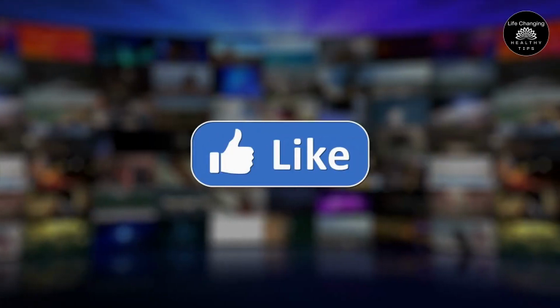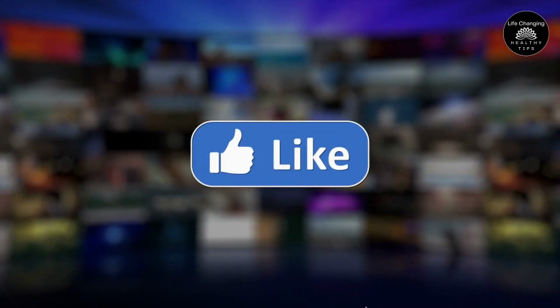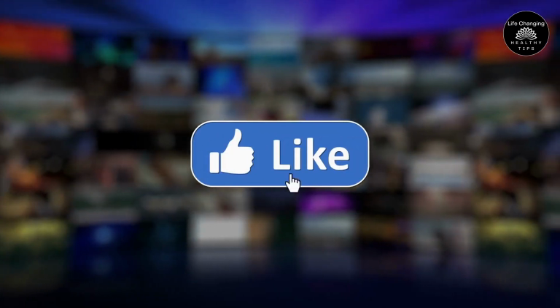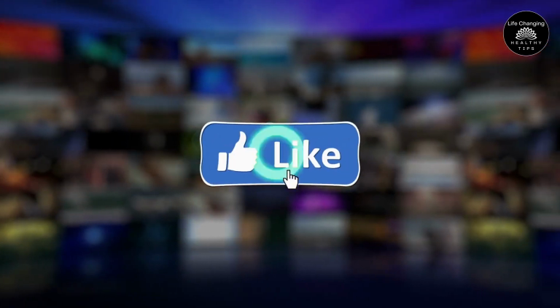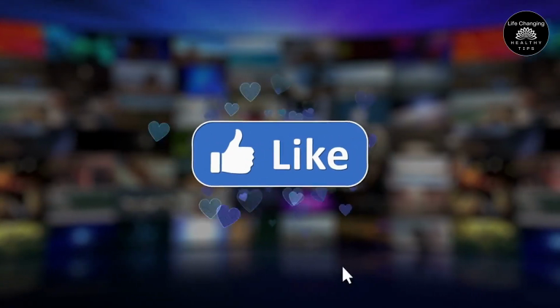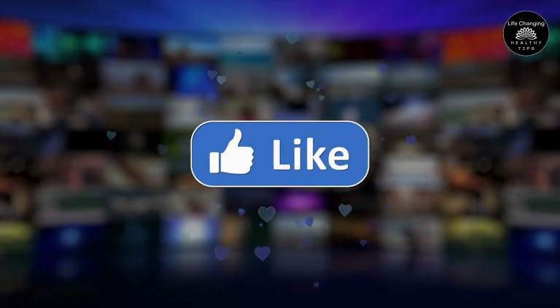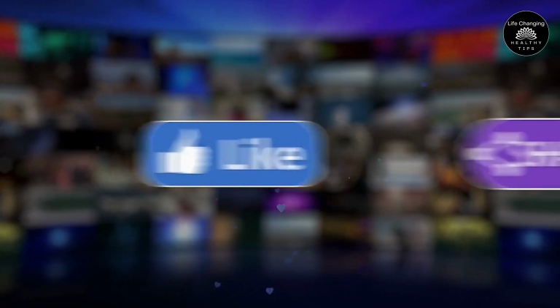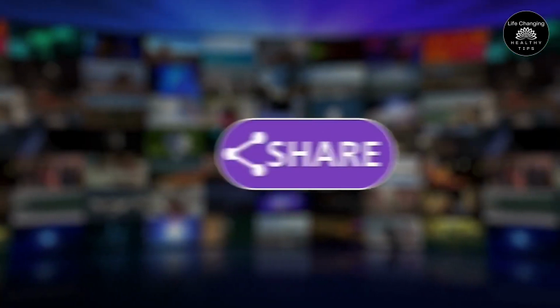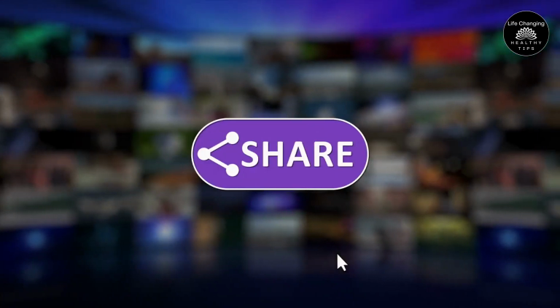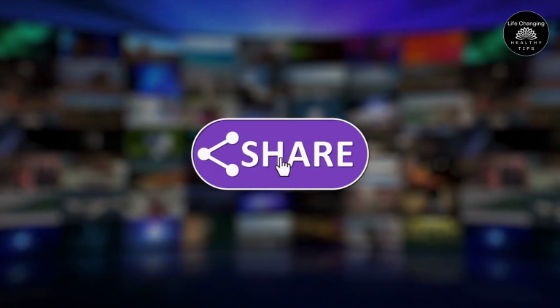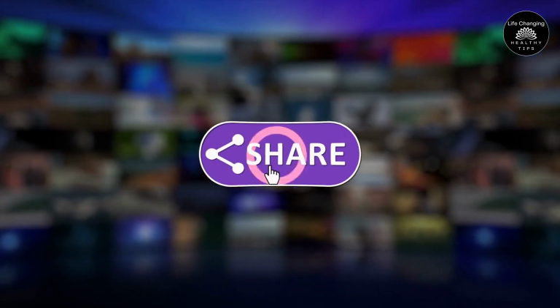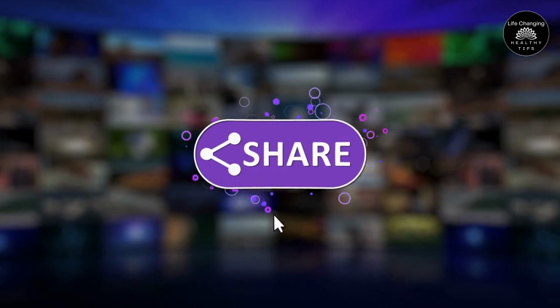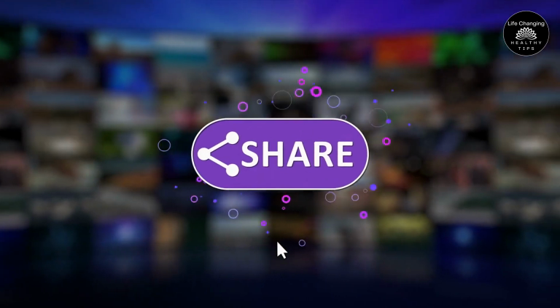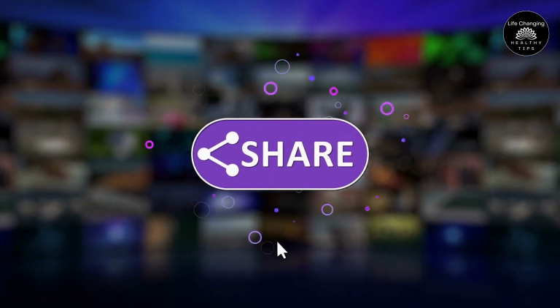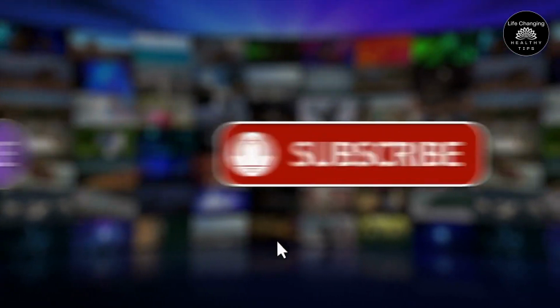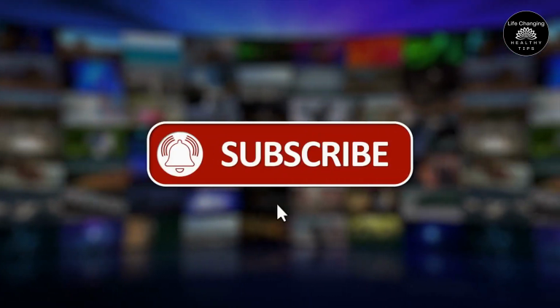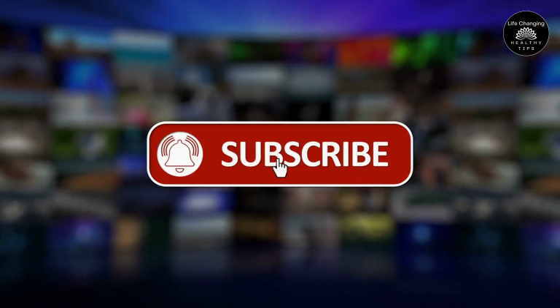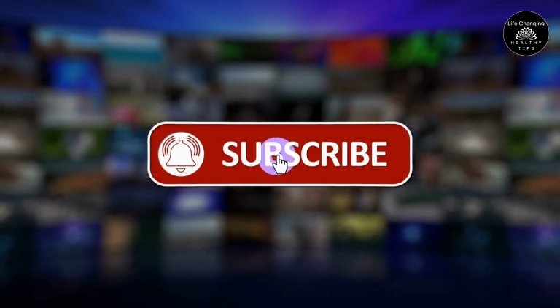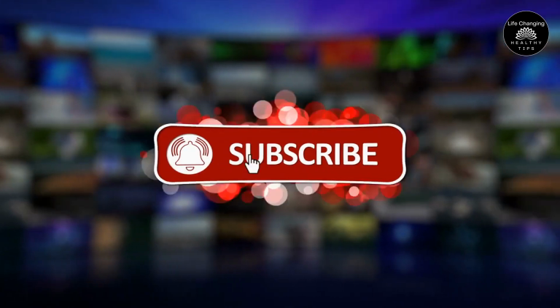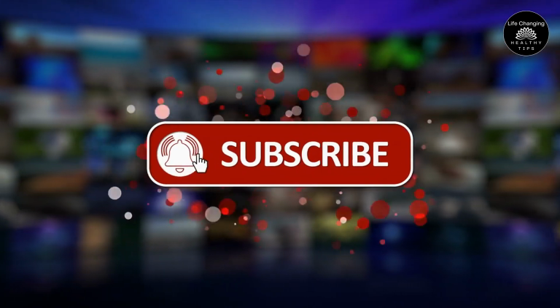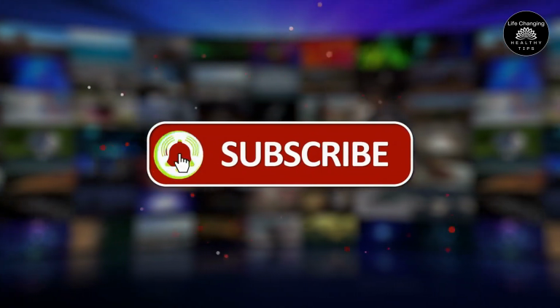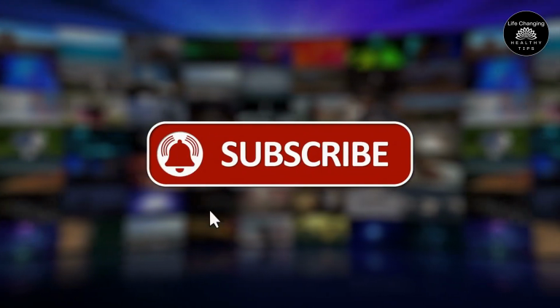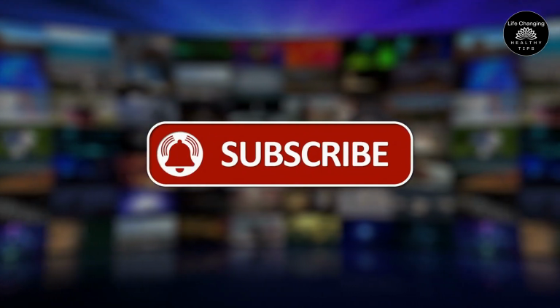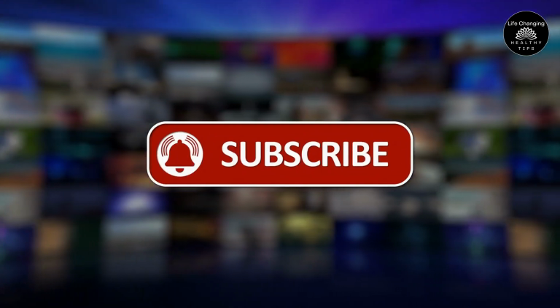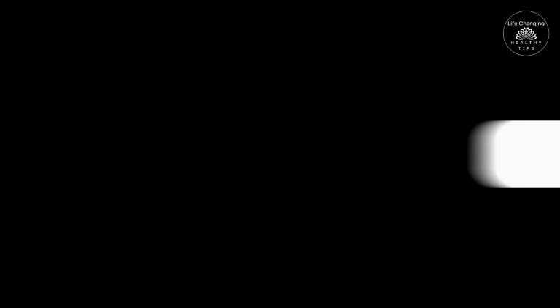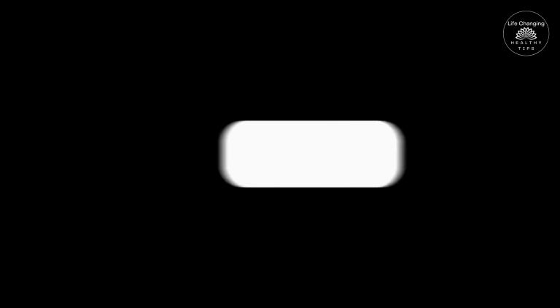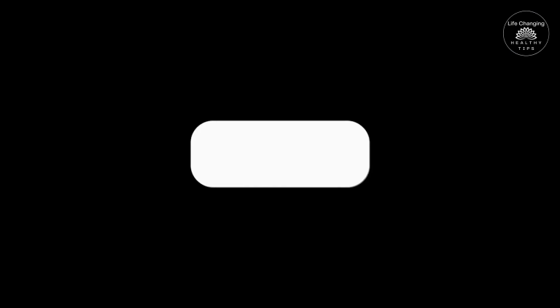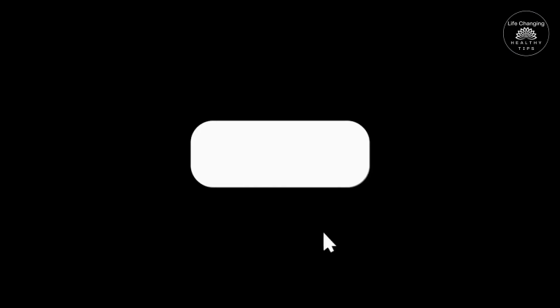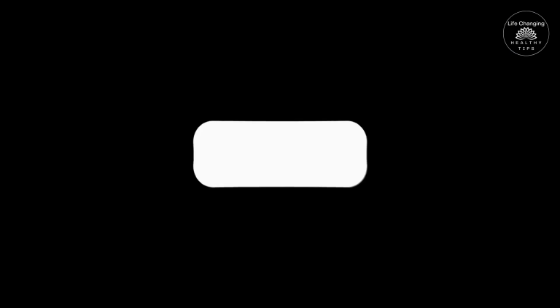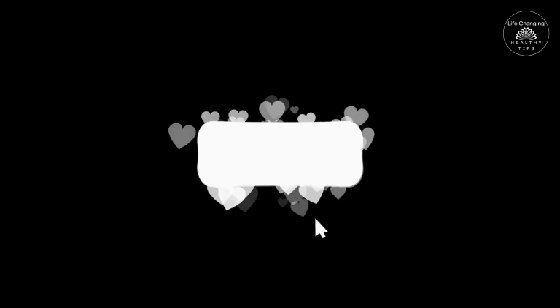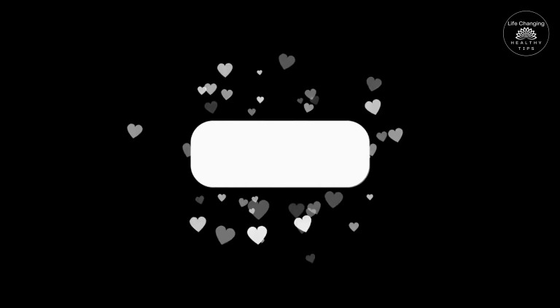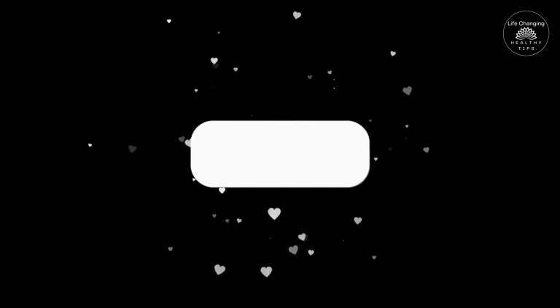Before we begin, please hit the subscribe button and enable notifications to ensure you never miss any of our future uploads.